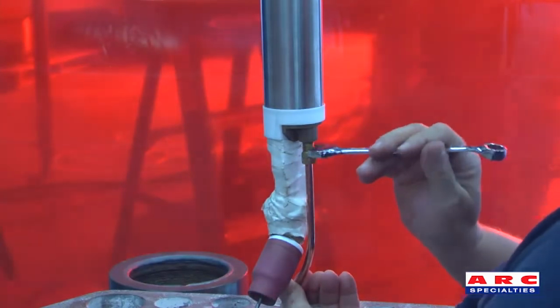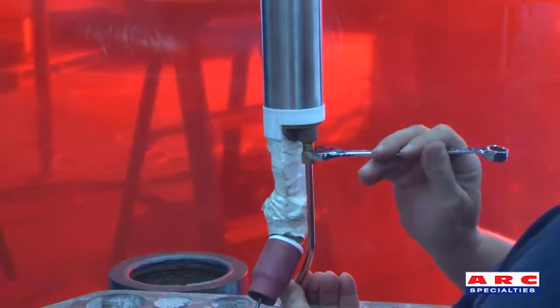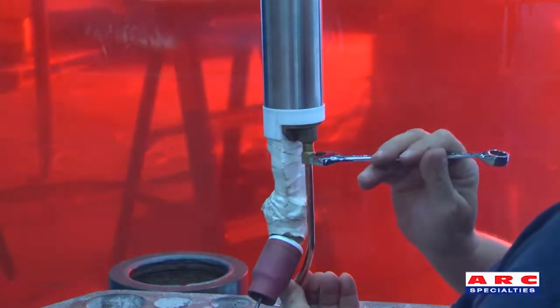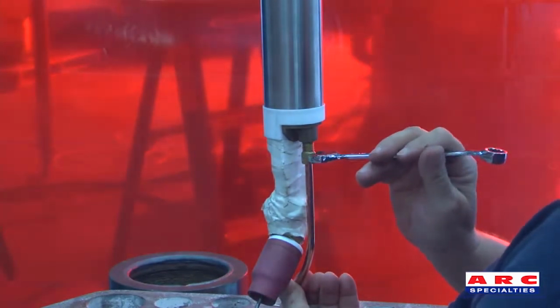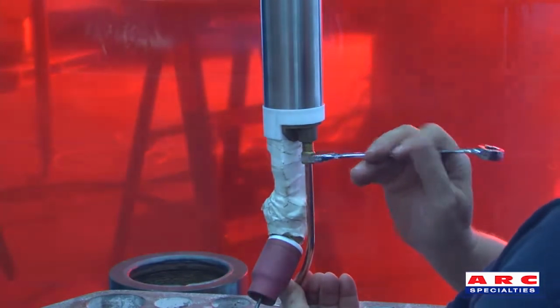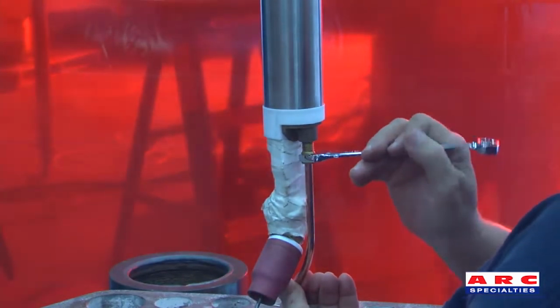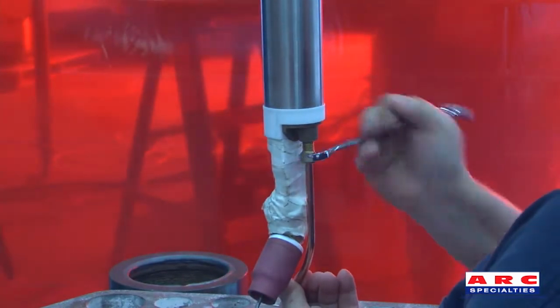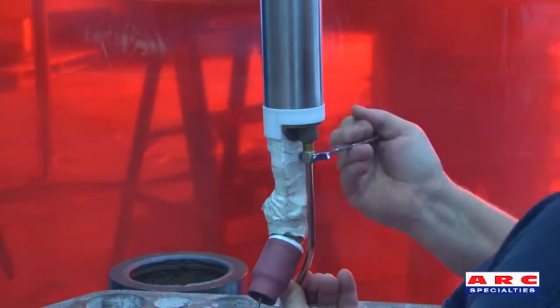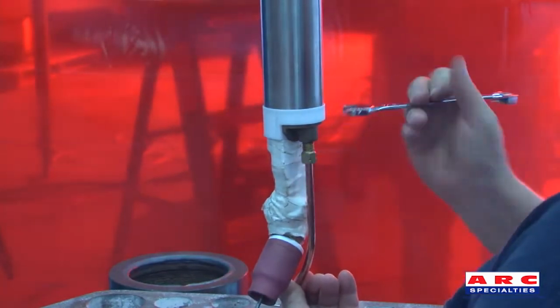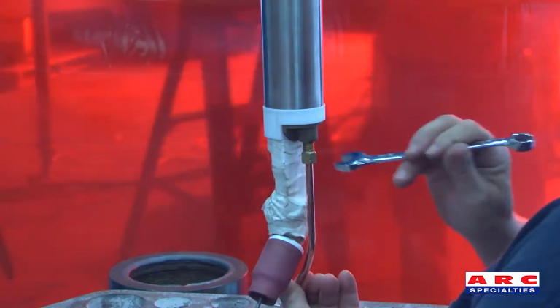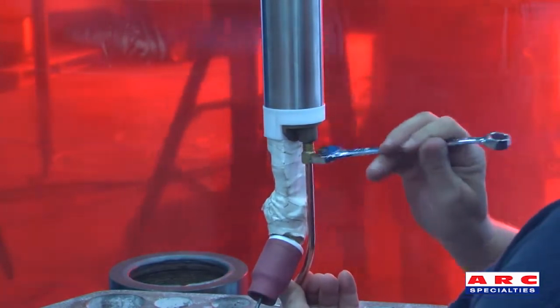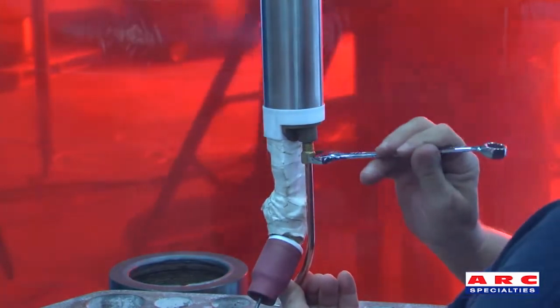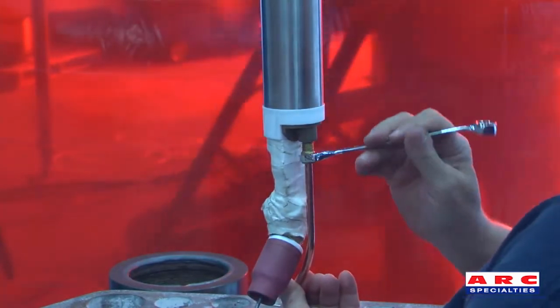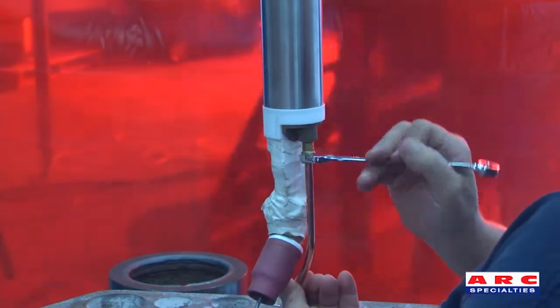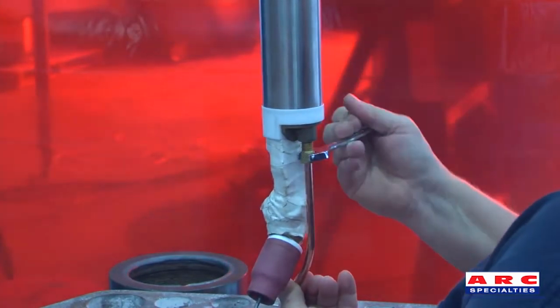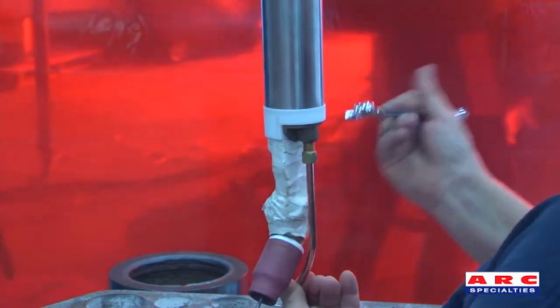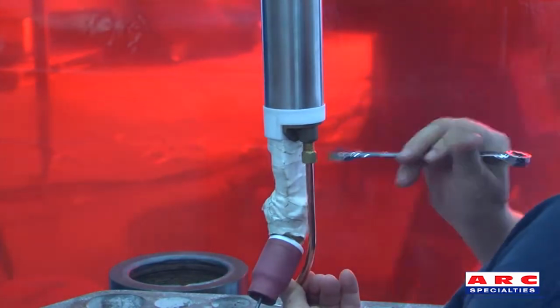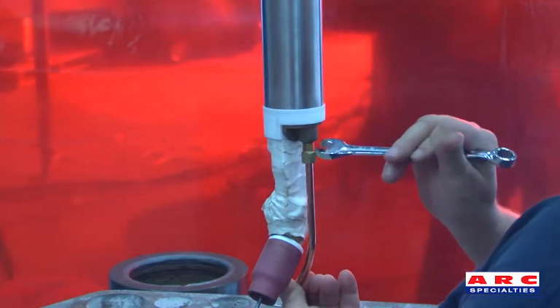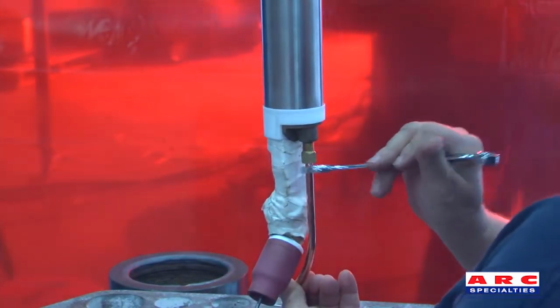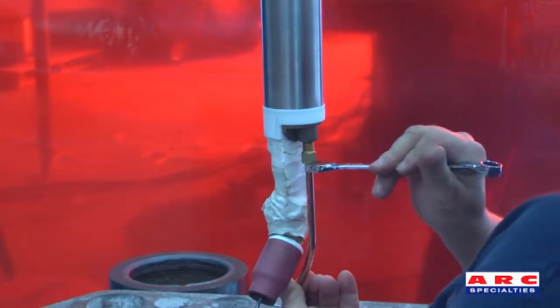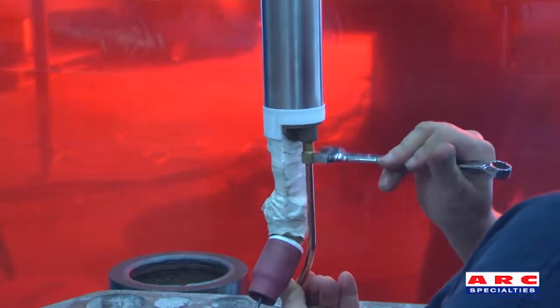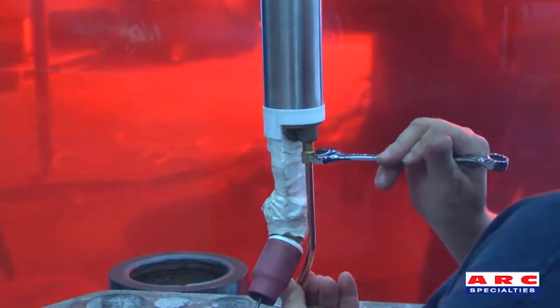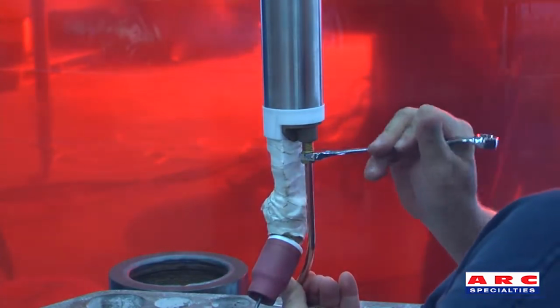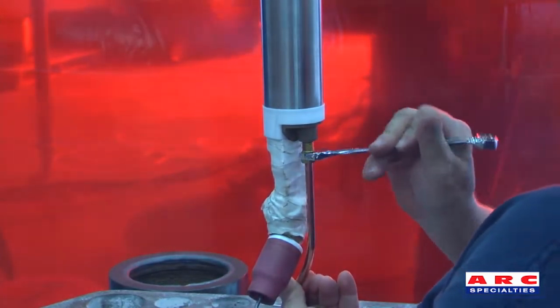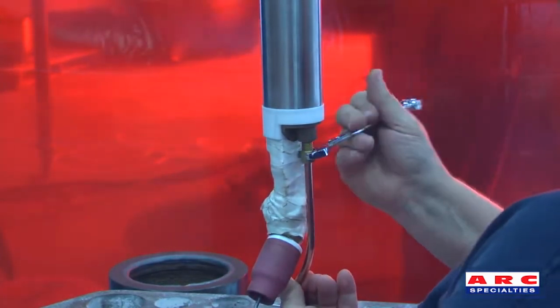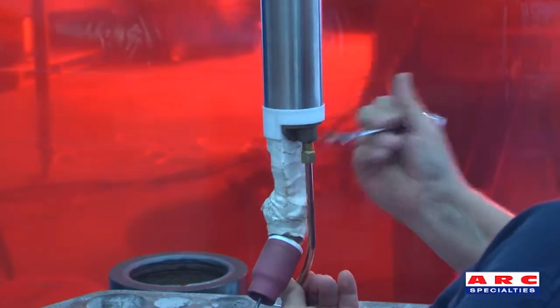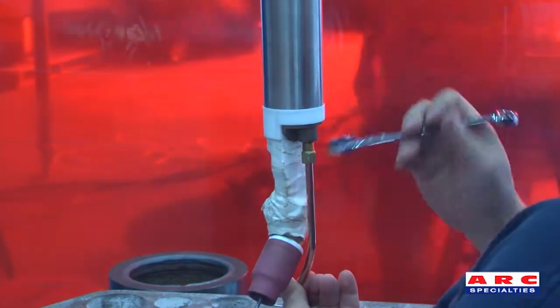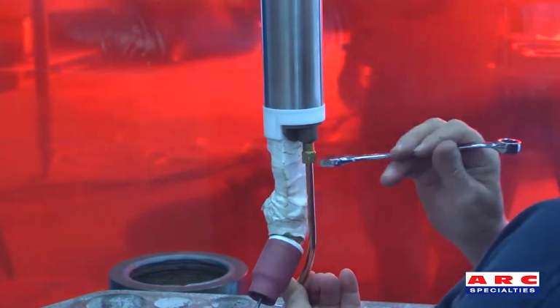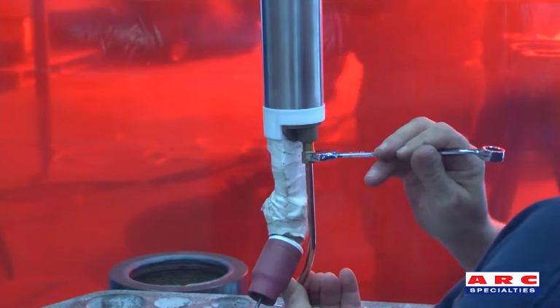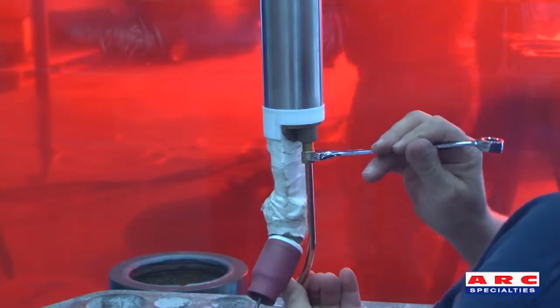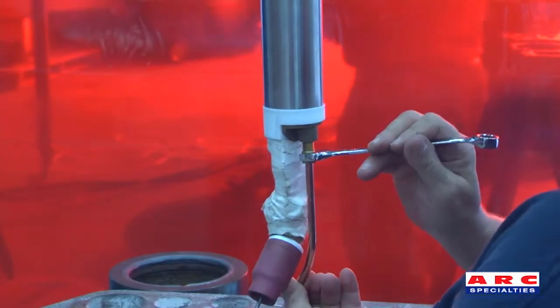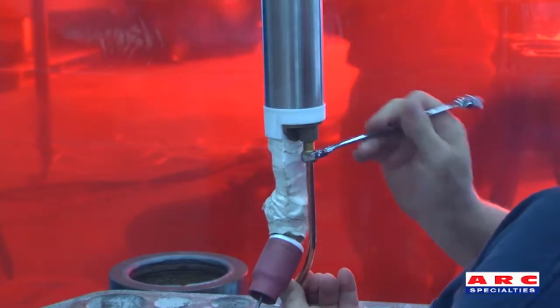Use a 7/16ths wrench. Don't use a crescent wrench because it may mess up the ferrule.